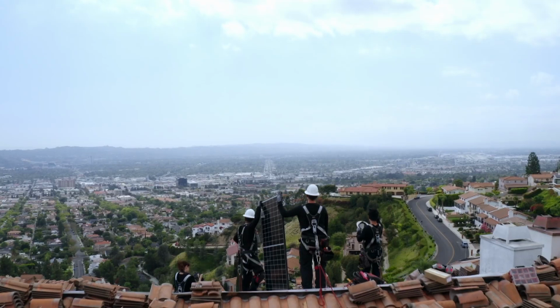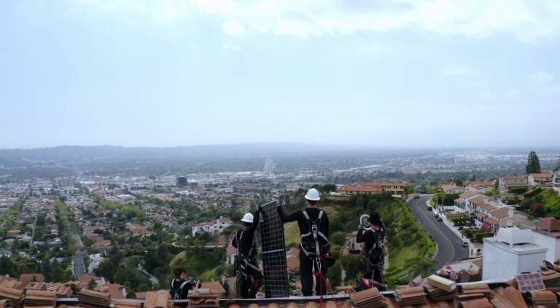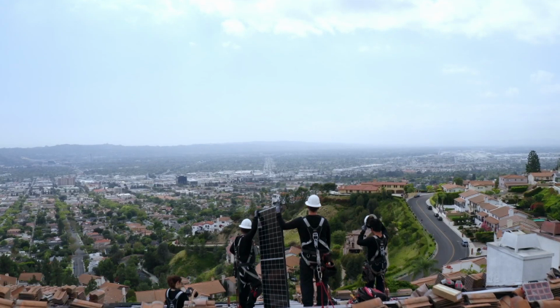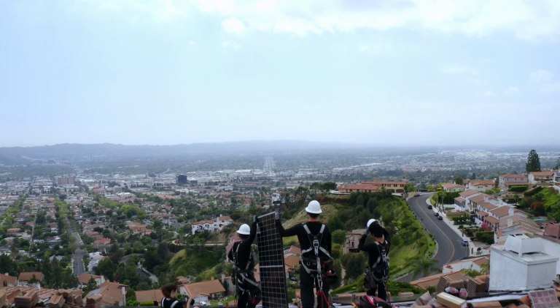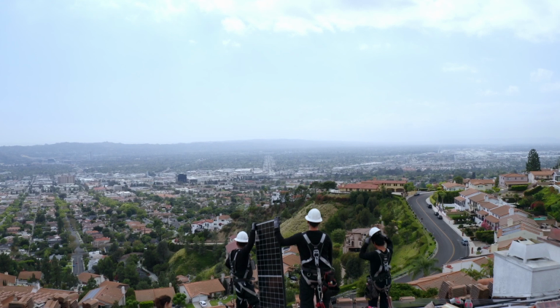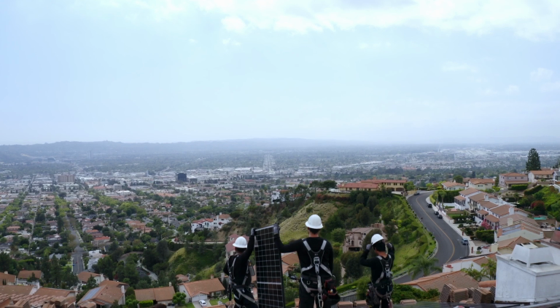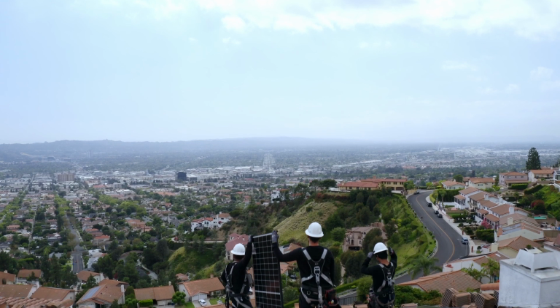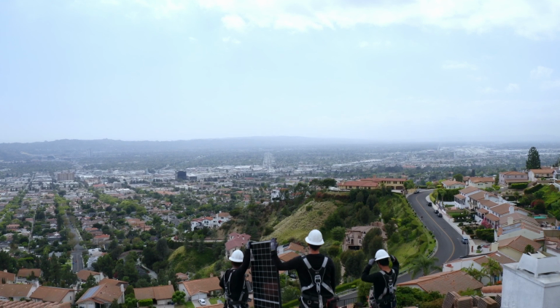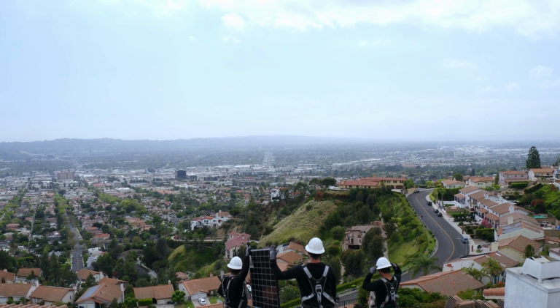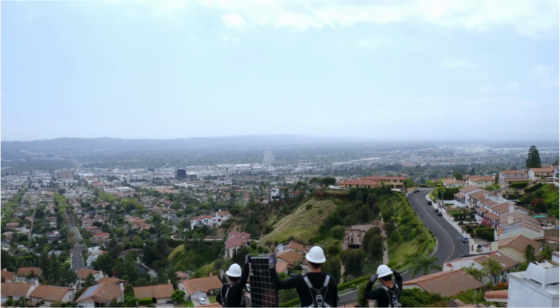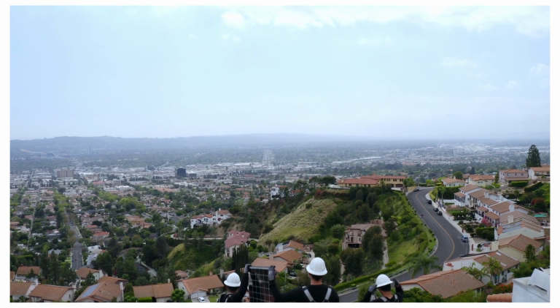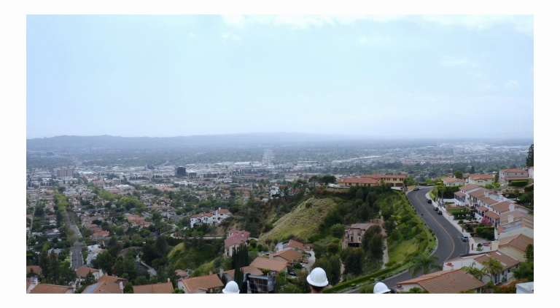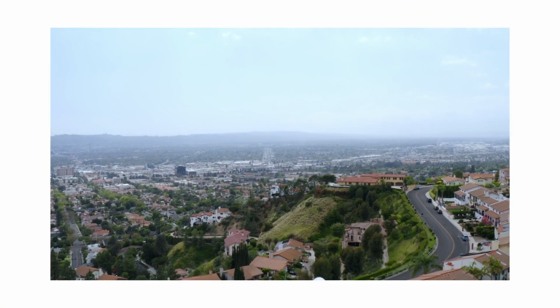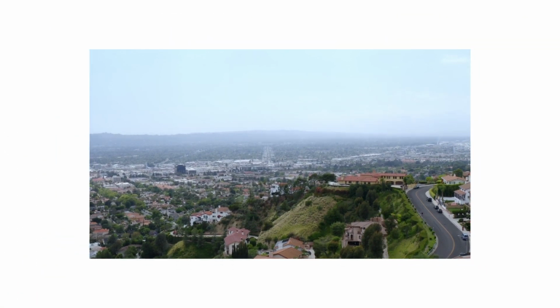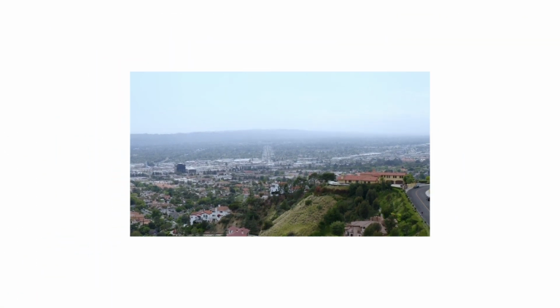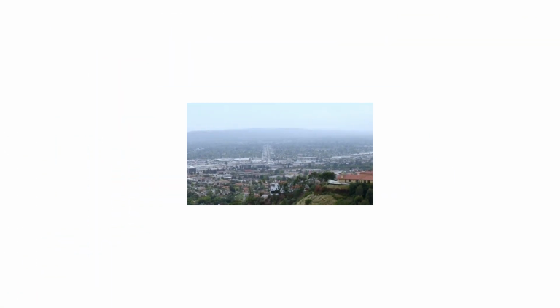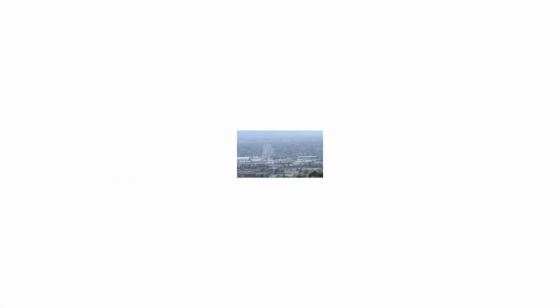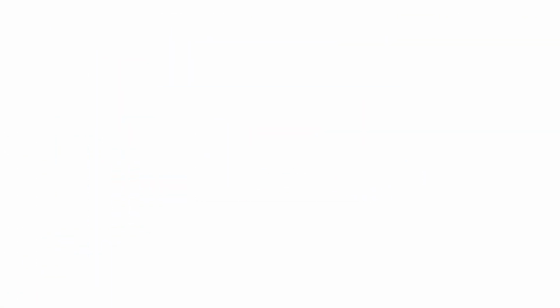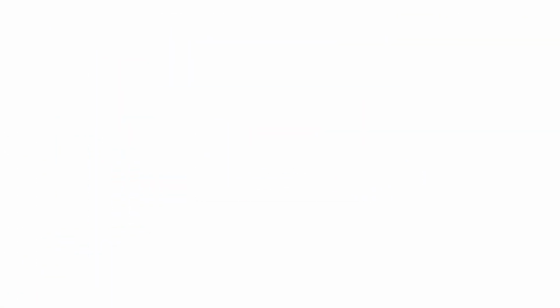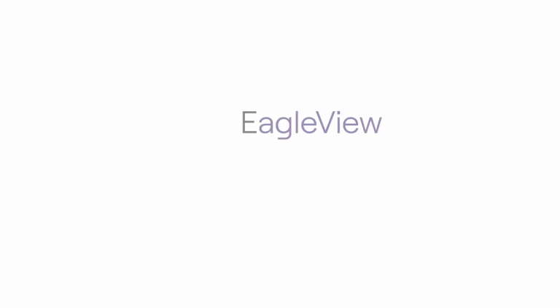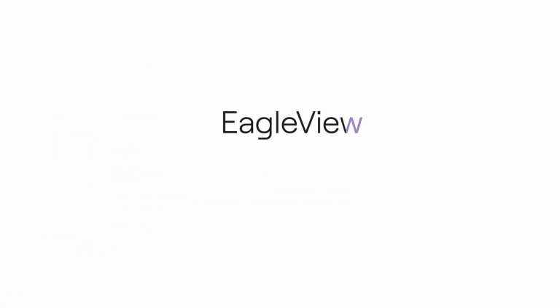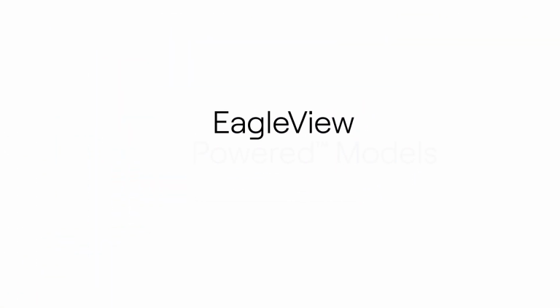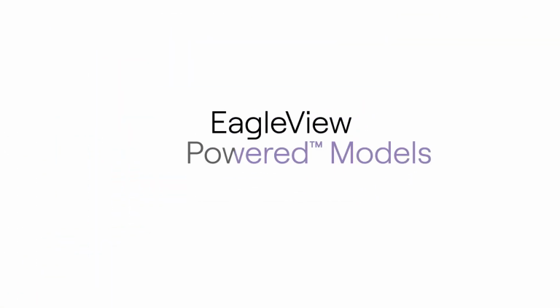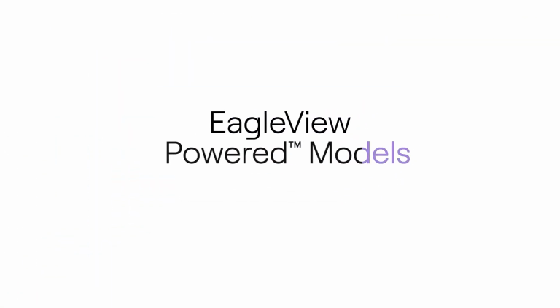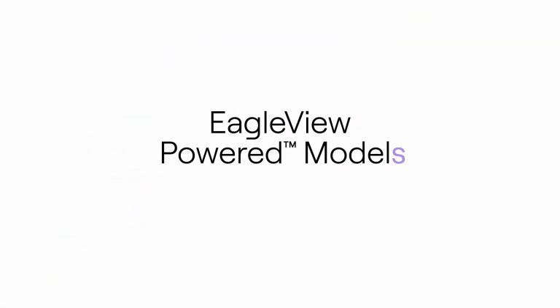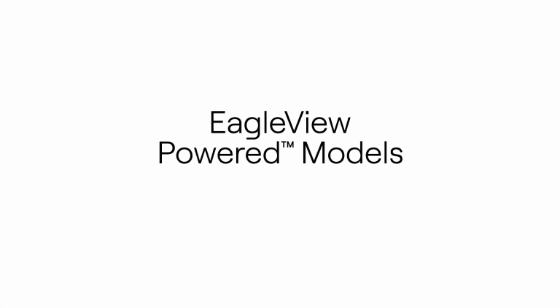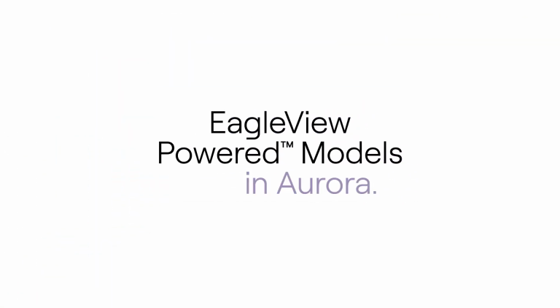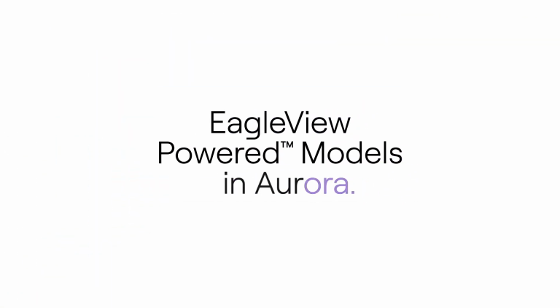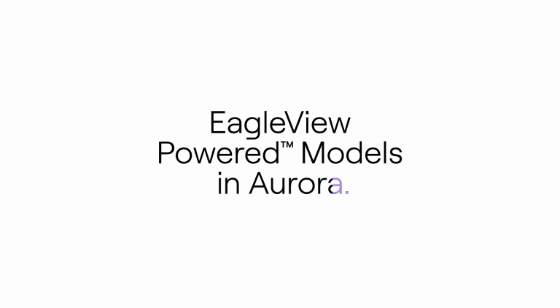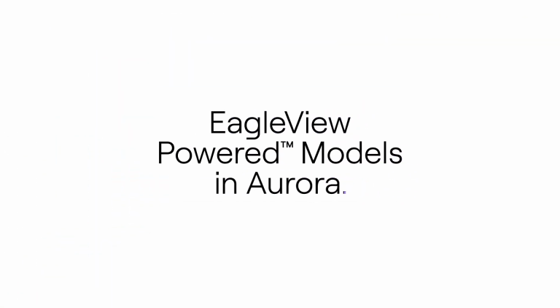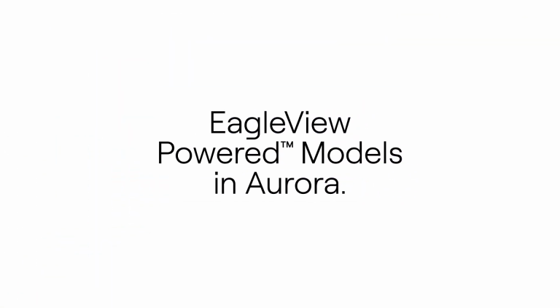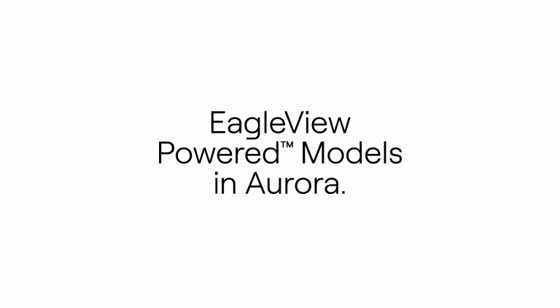Step into the future and maximize your accuracy potential with Eagle View Powered Models in Aurora.